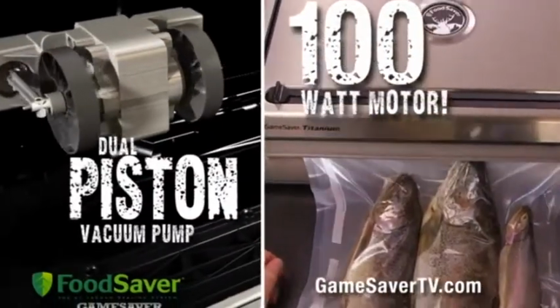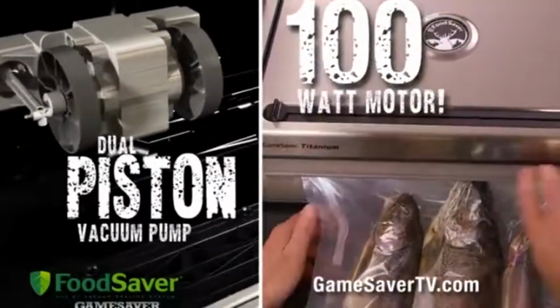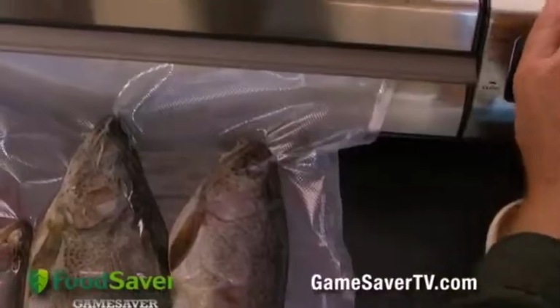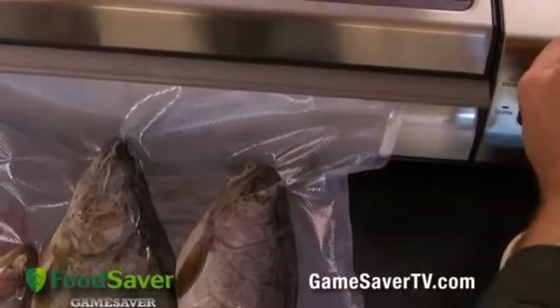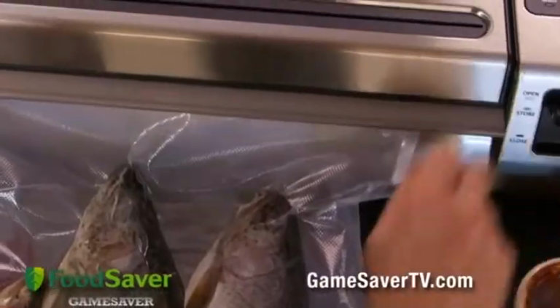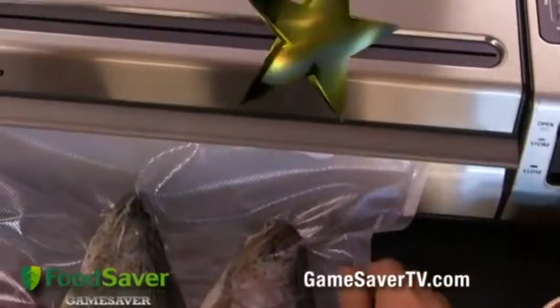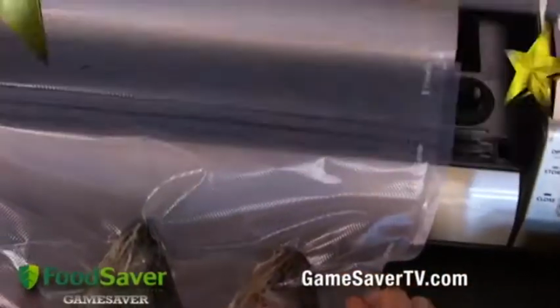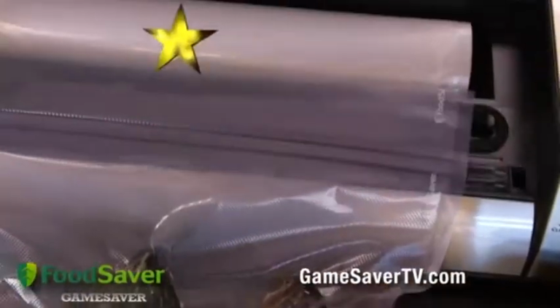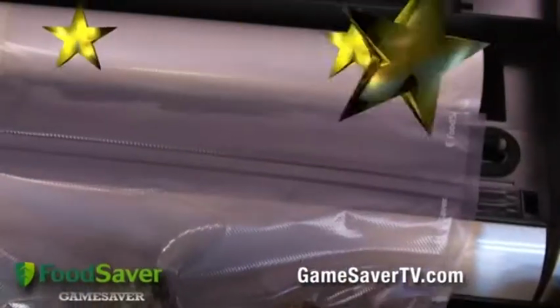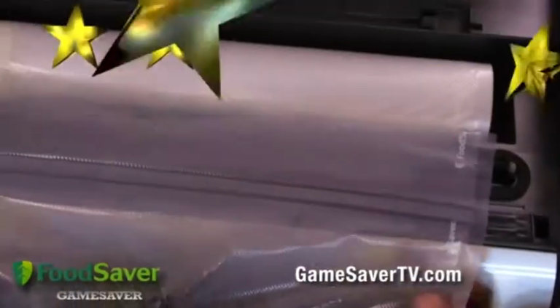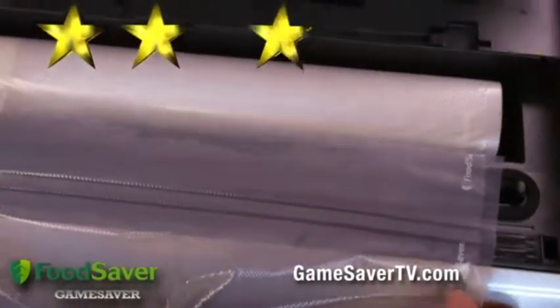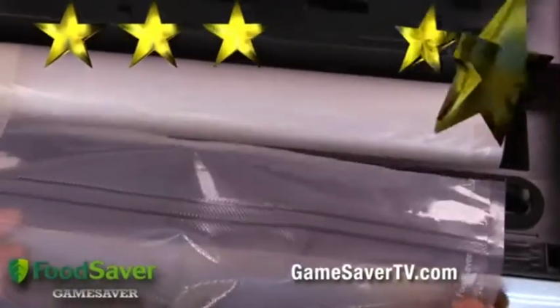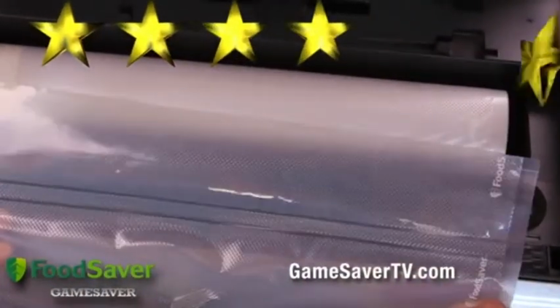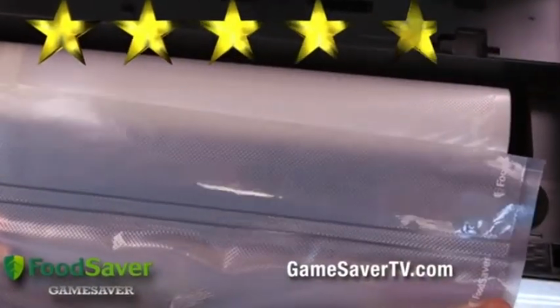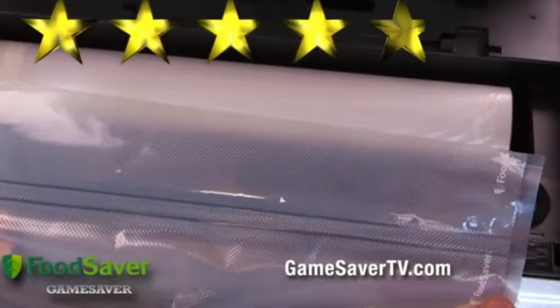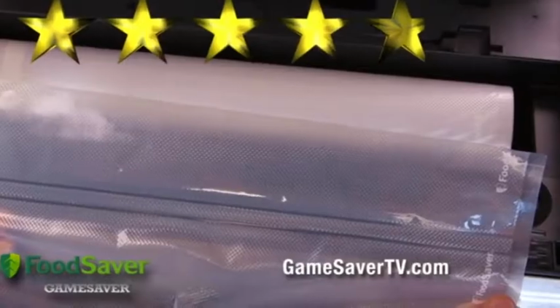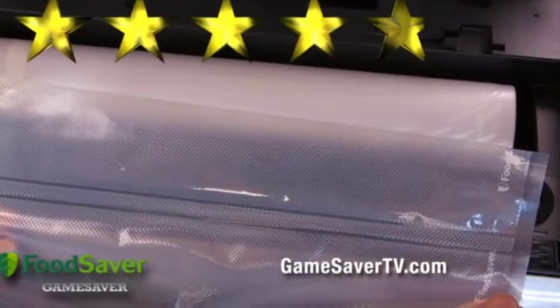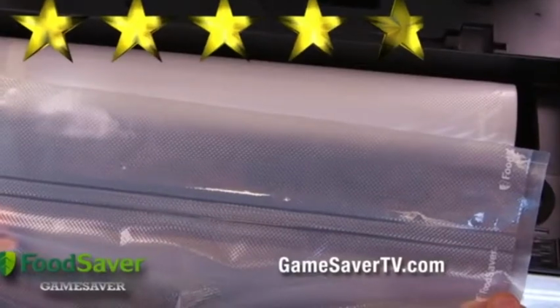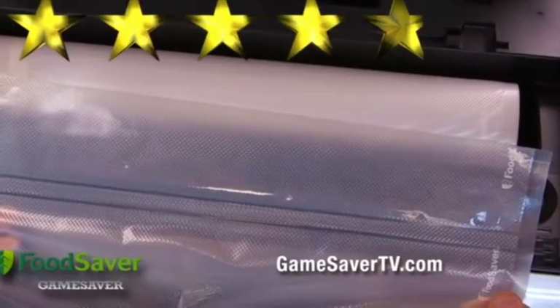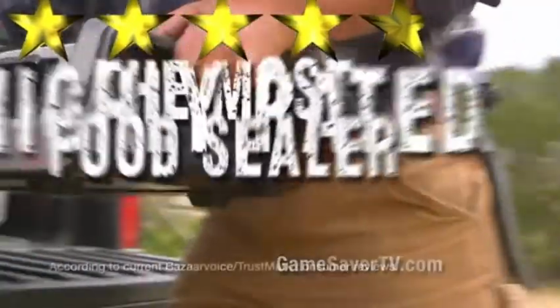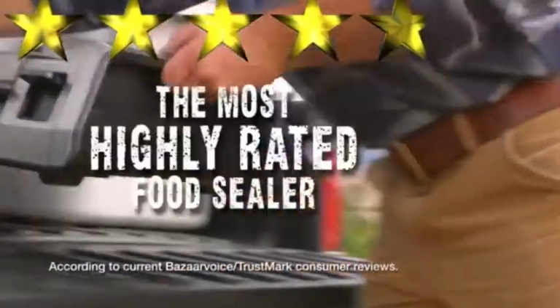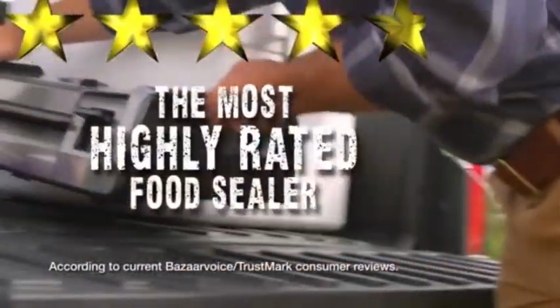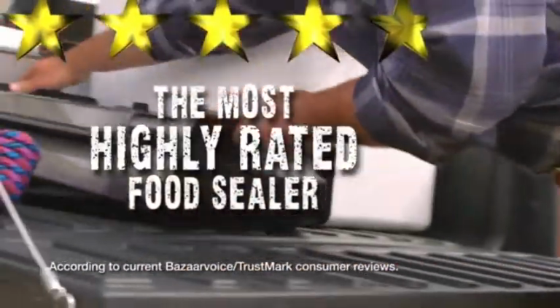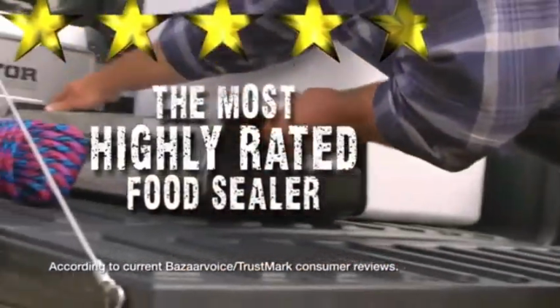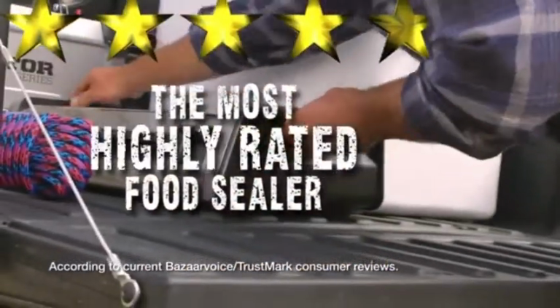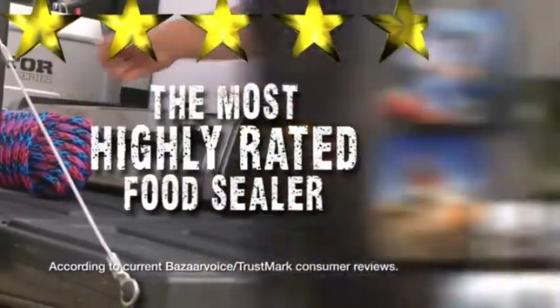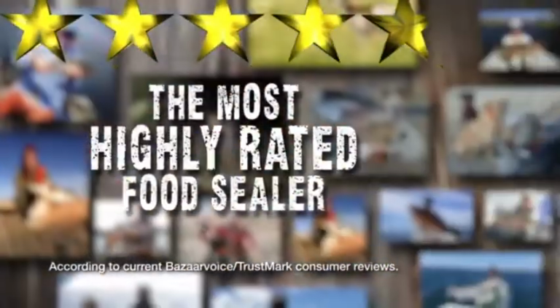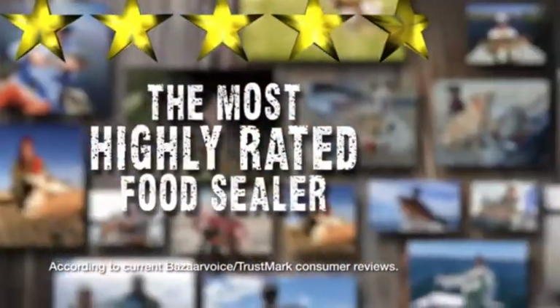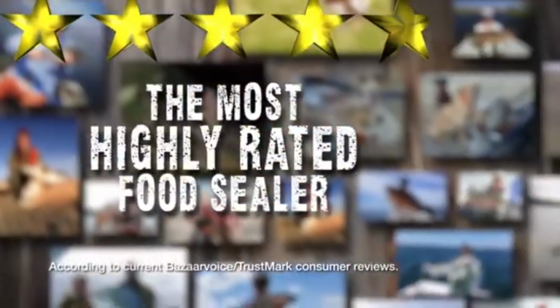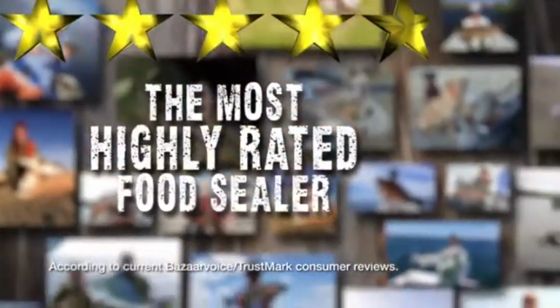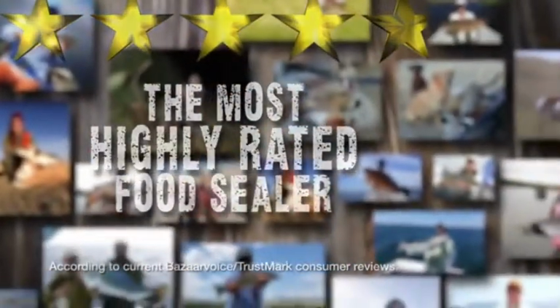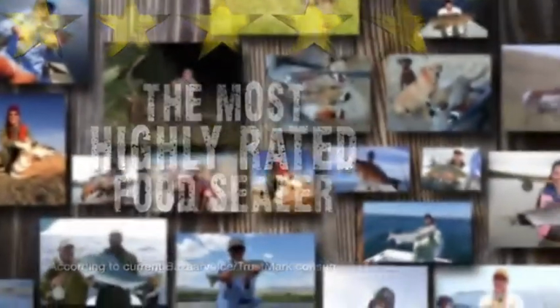In fact, the Food Saver Titanium System gets 4.8 out of 5 stars, making it the most highly-rated food sealer by outdoorsmen just like you.